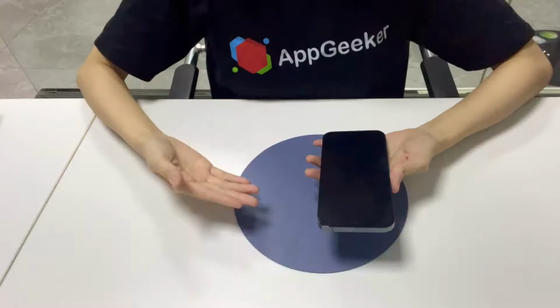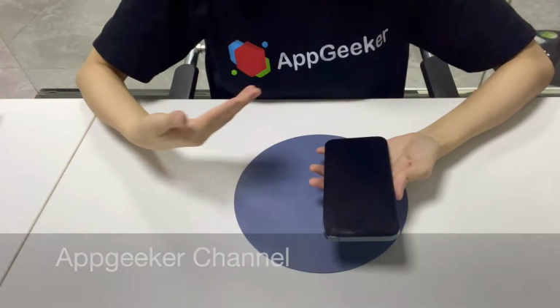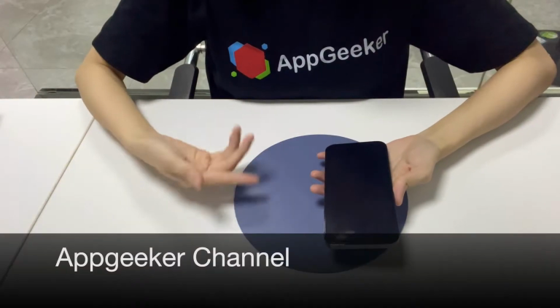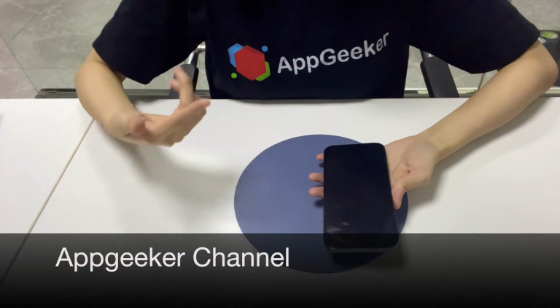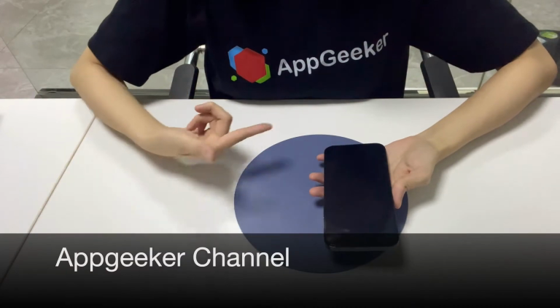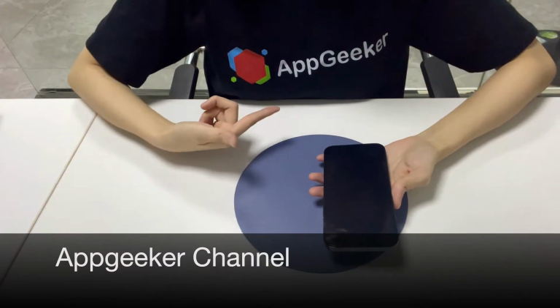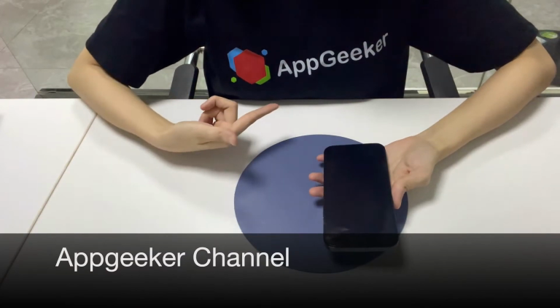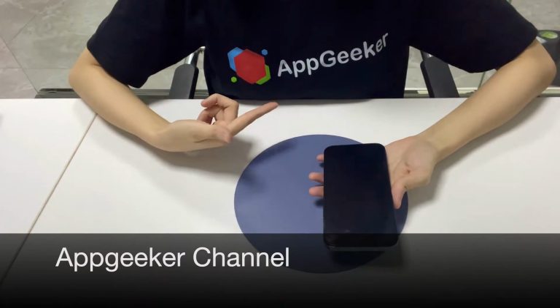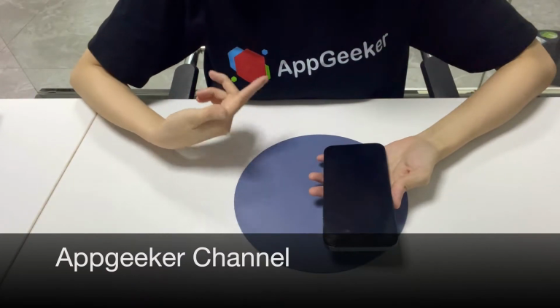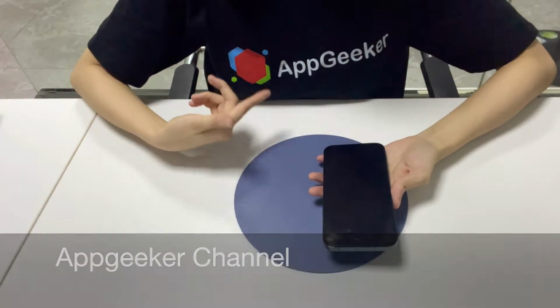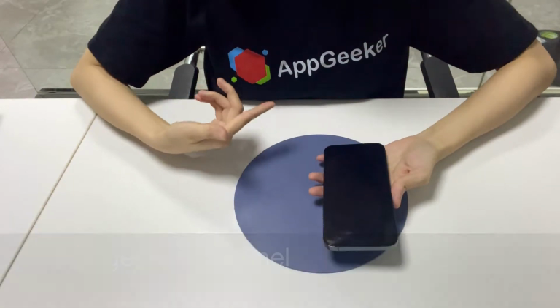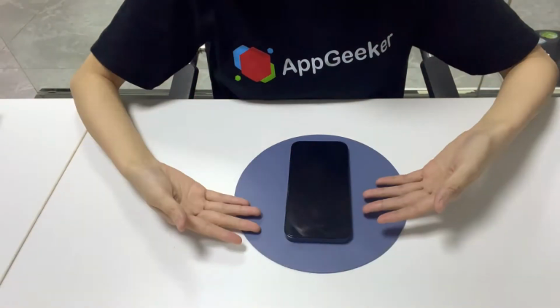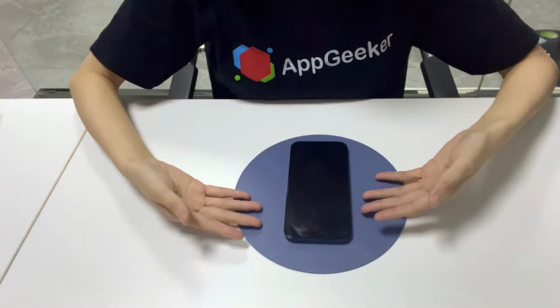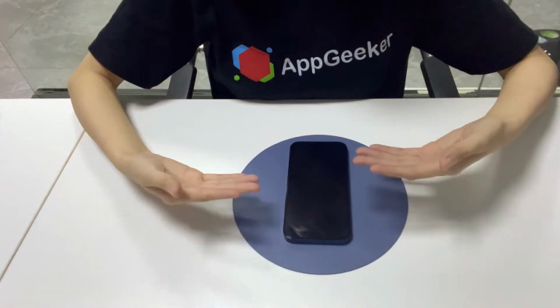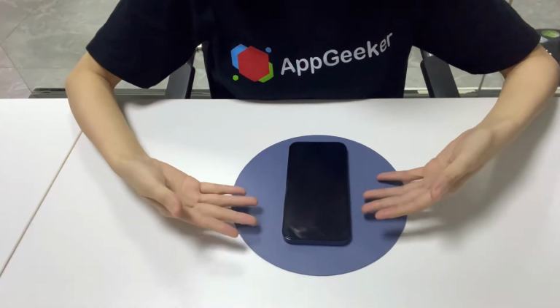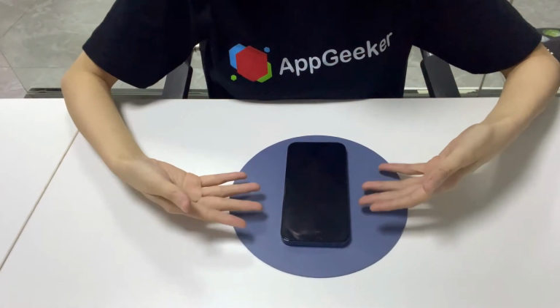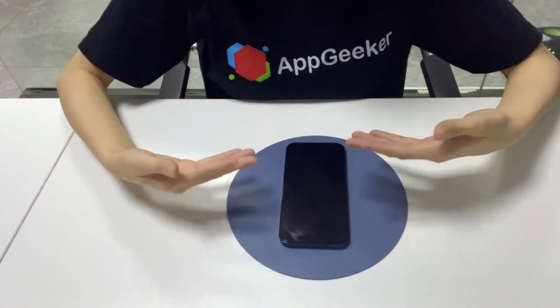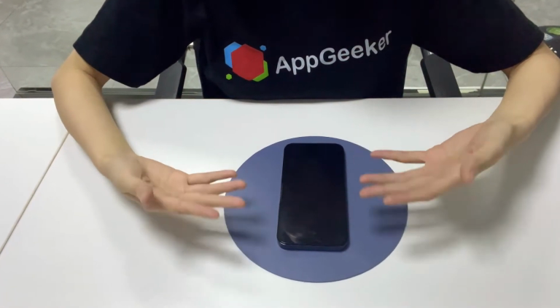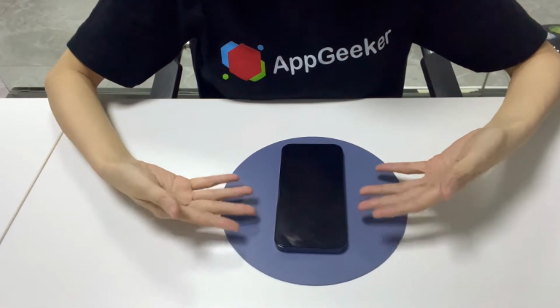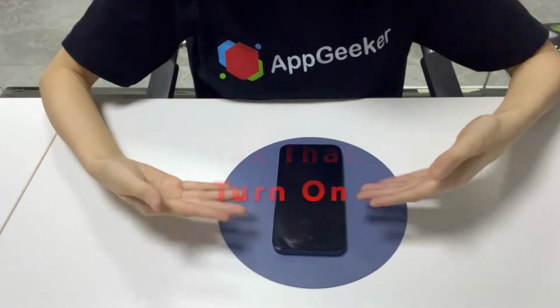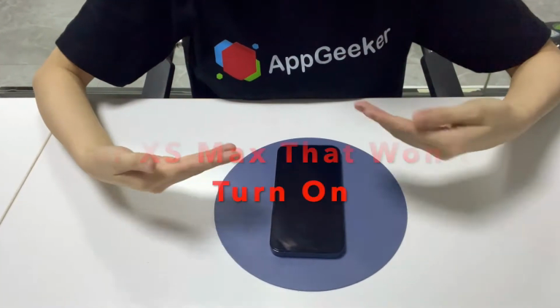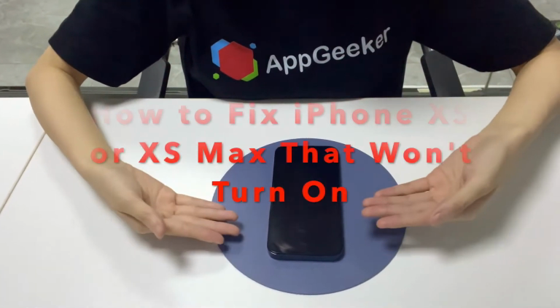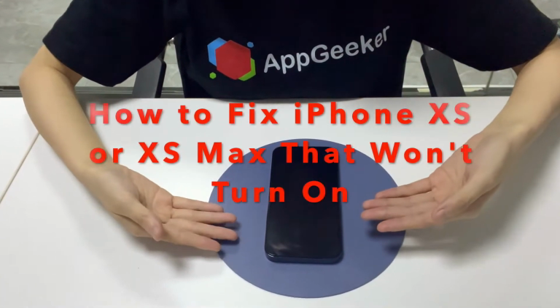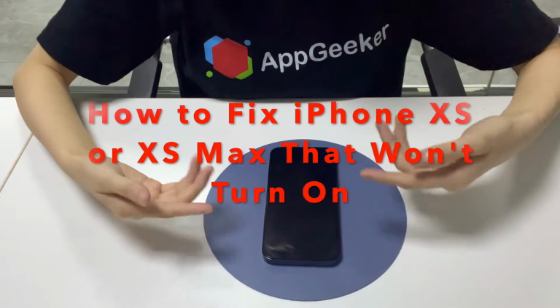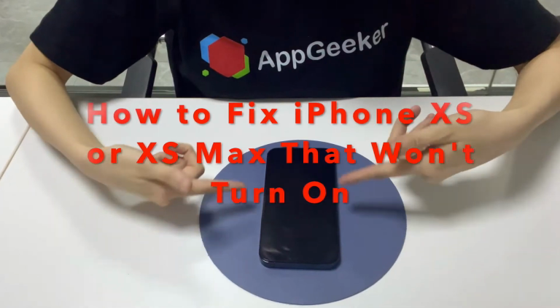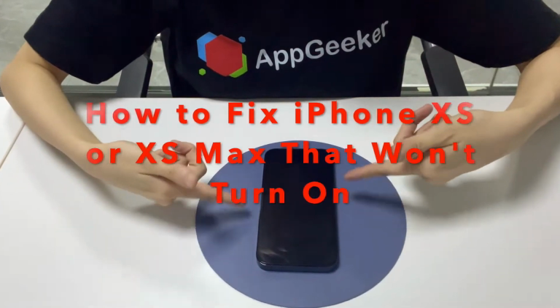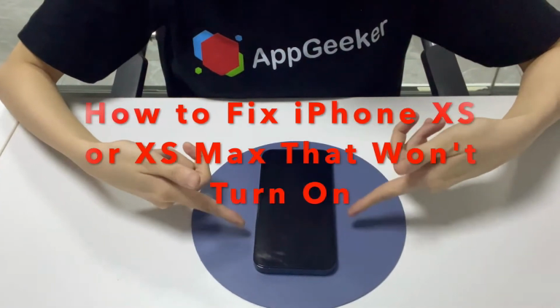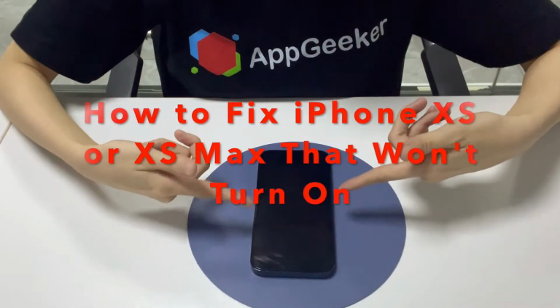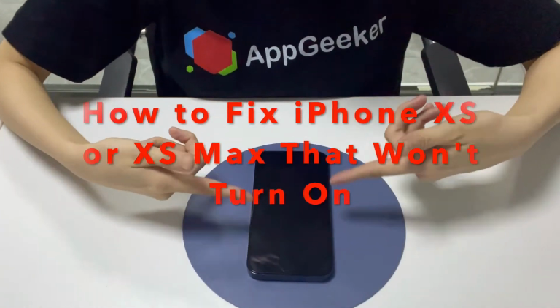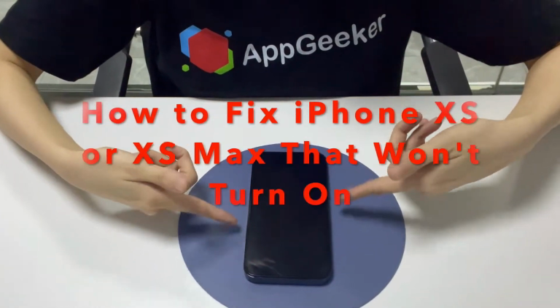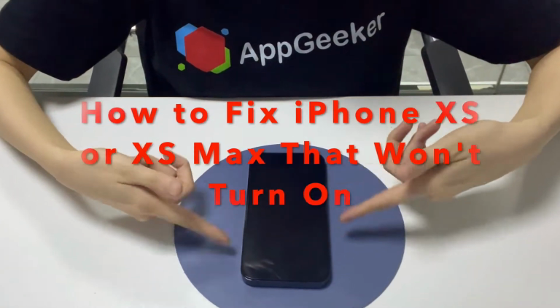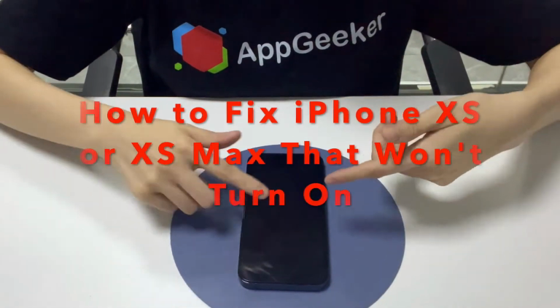Welcome to Agu Channel. Yanis here. I'm going to show you what to do if your iPhone XS or XS Max won't turn on.